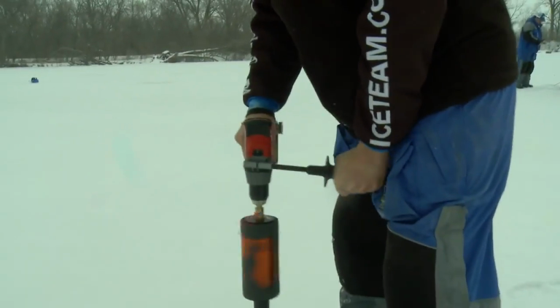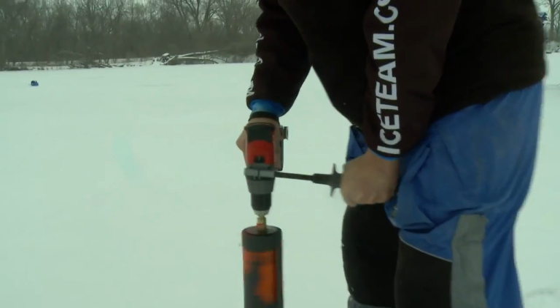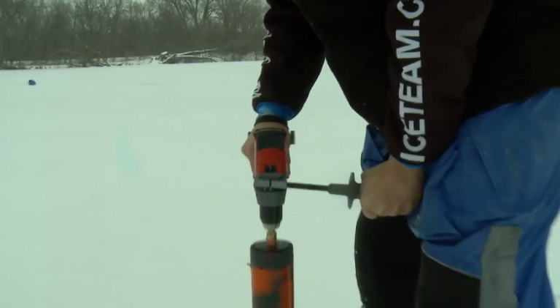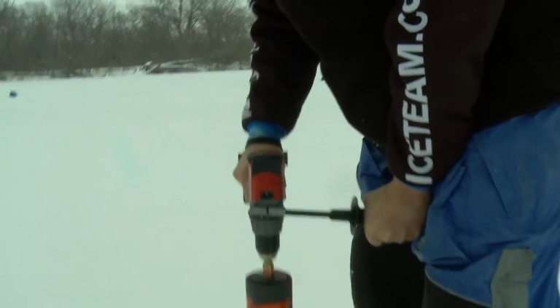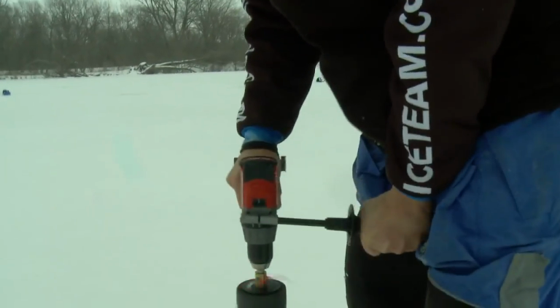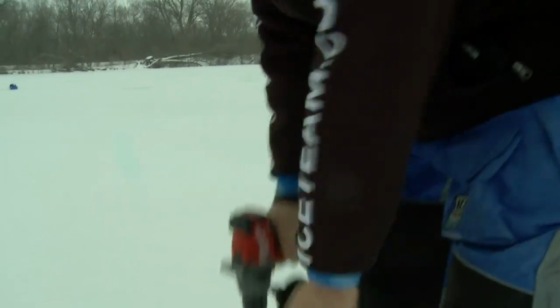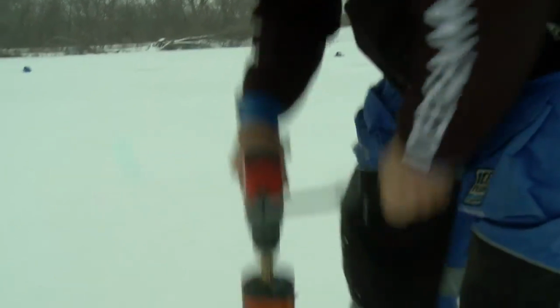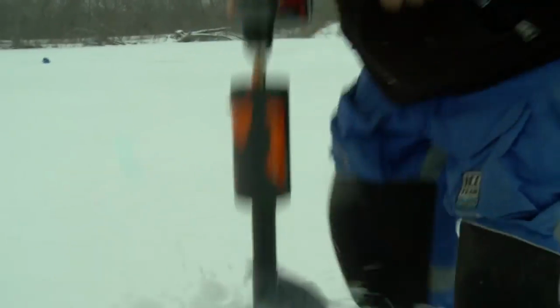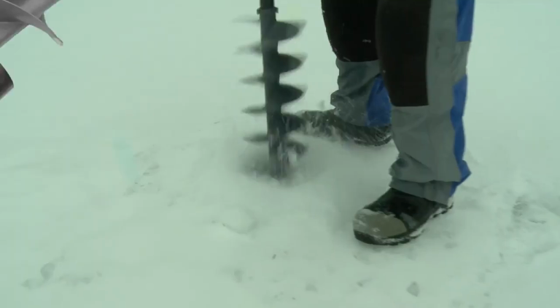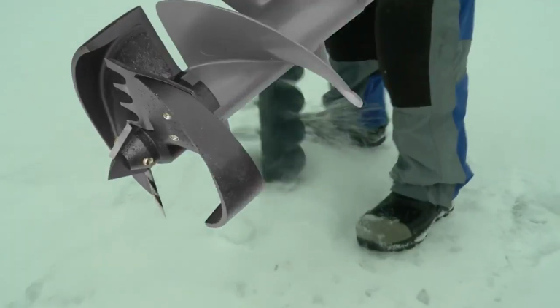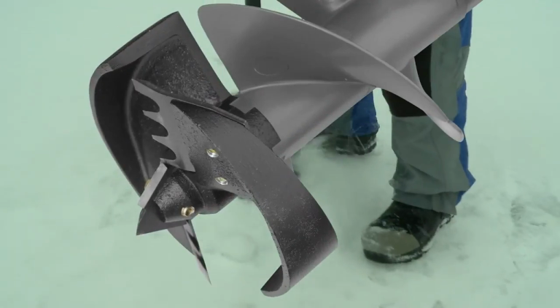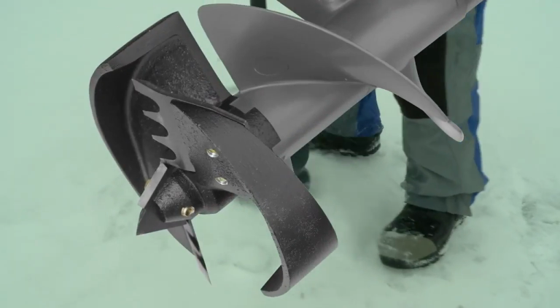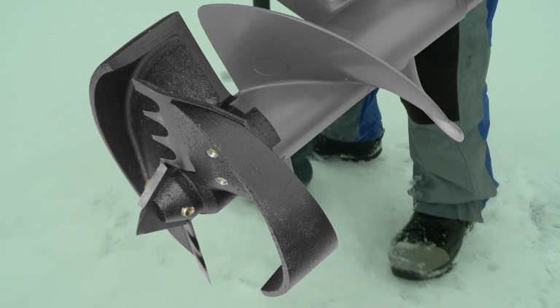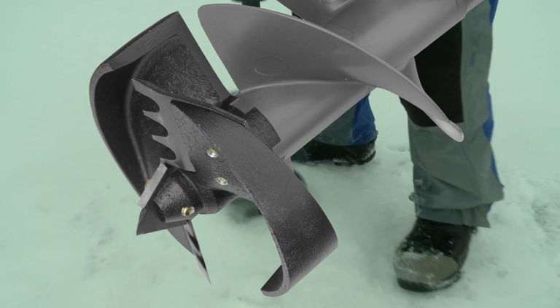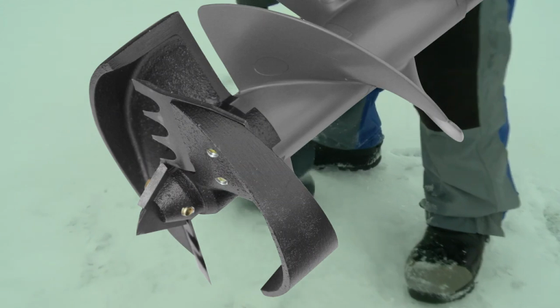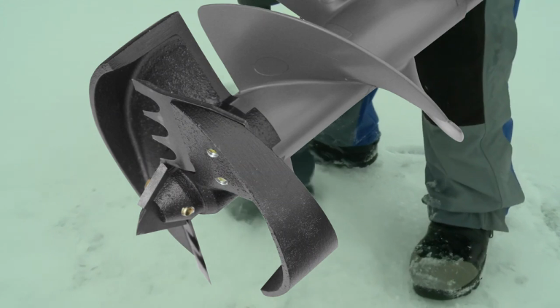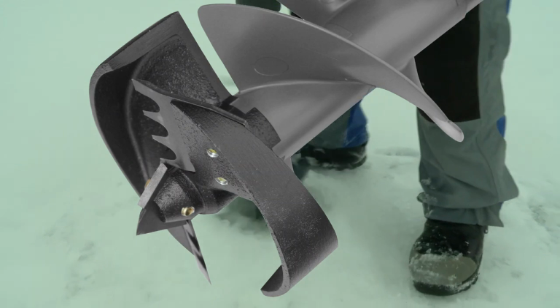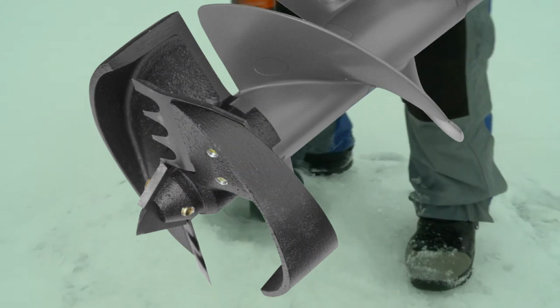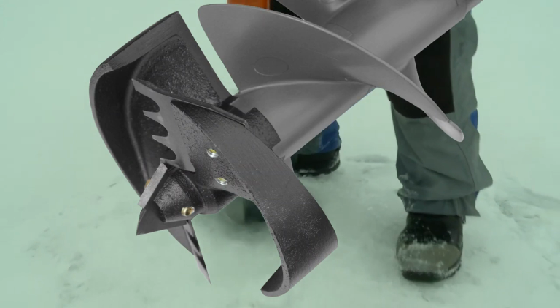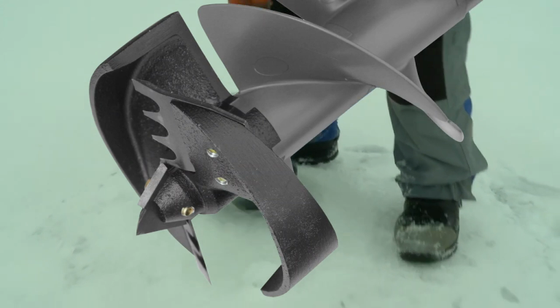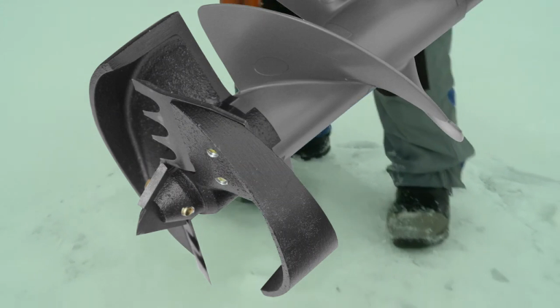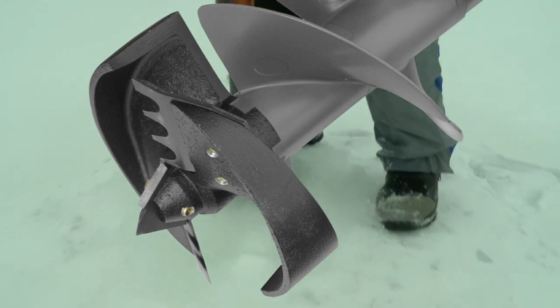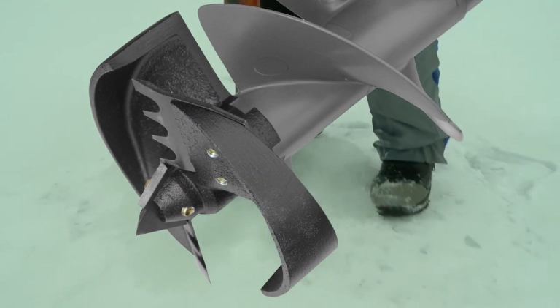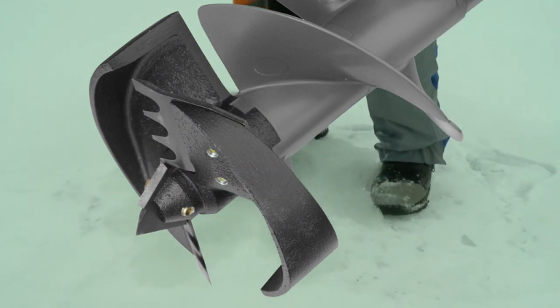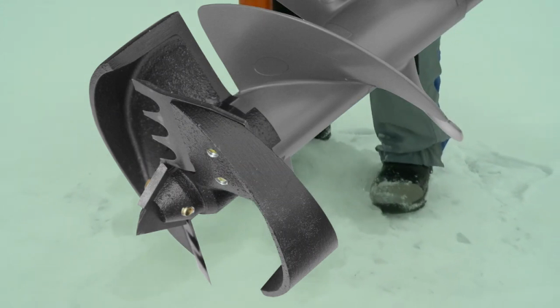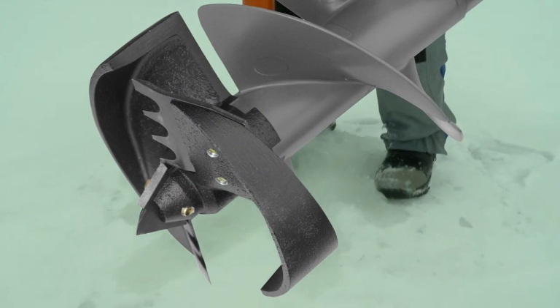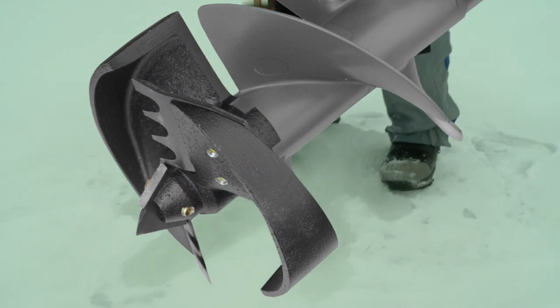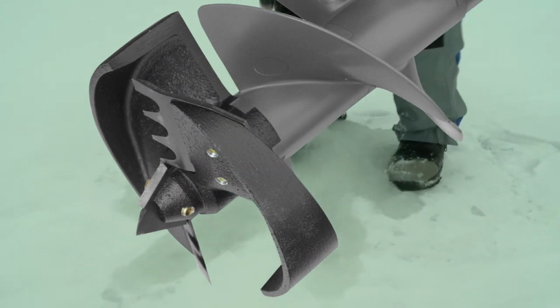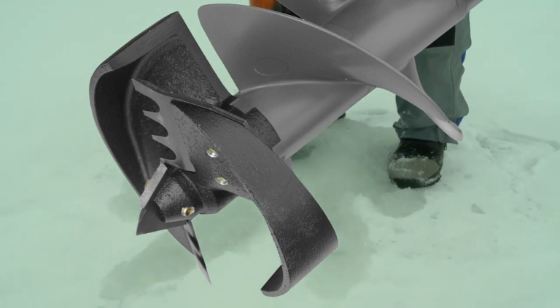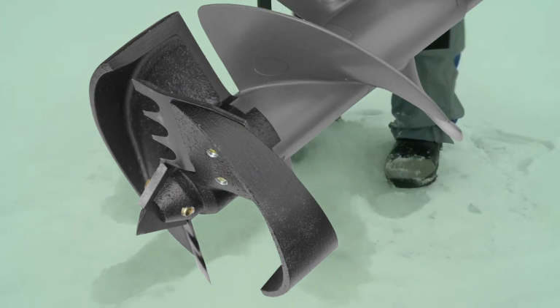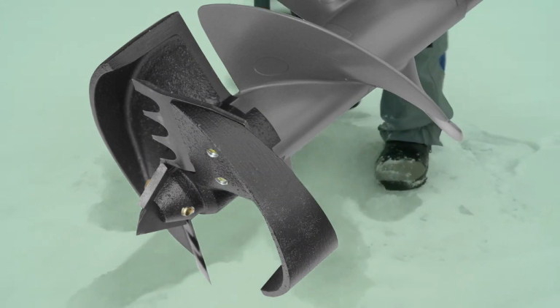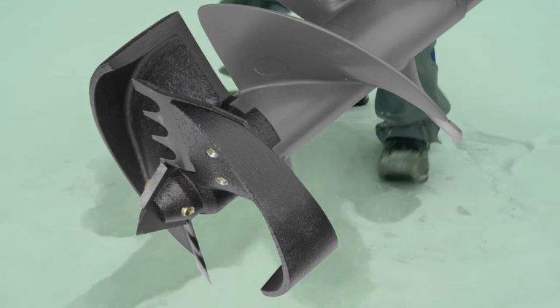The K-Drill uses a unique three-blade high-carbon steel chipper design that chews through both fresh ice and old frozen holes.